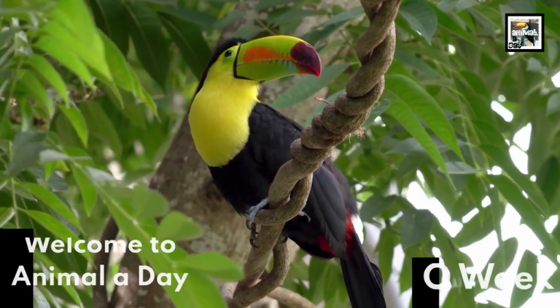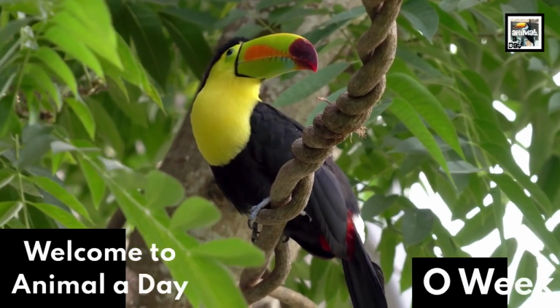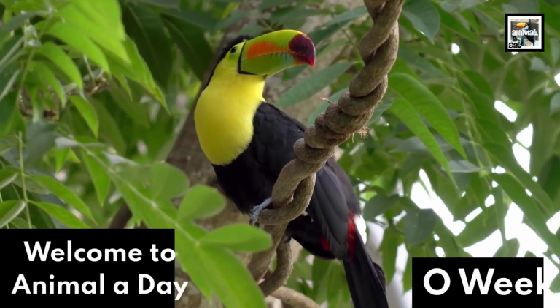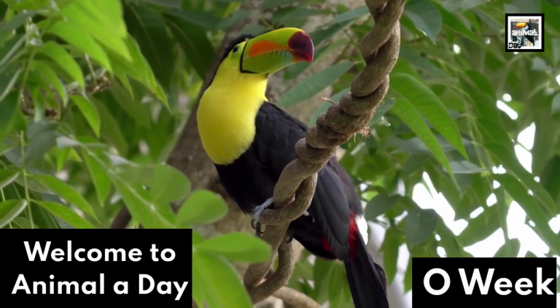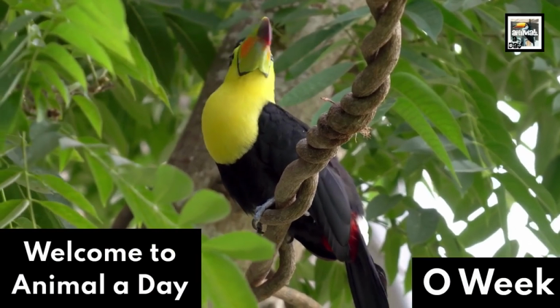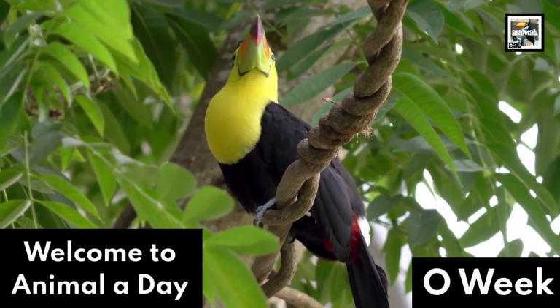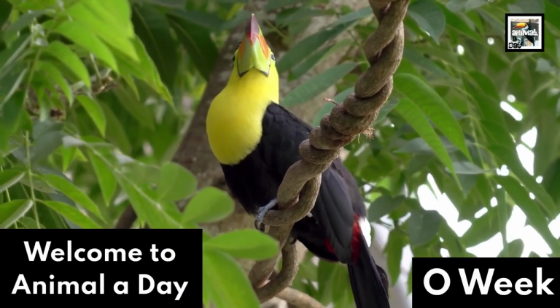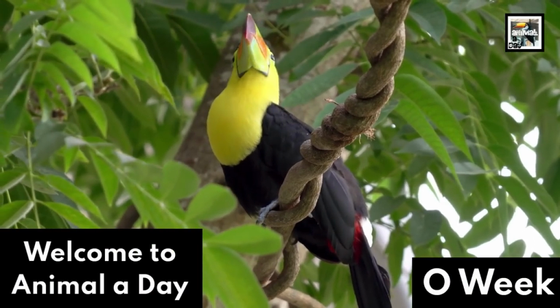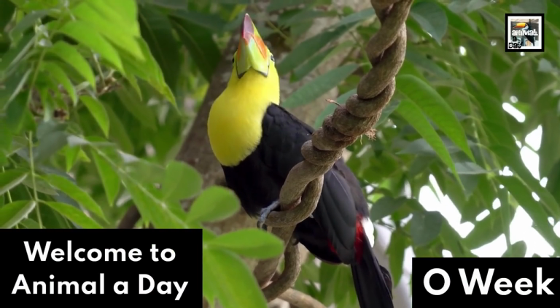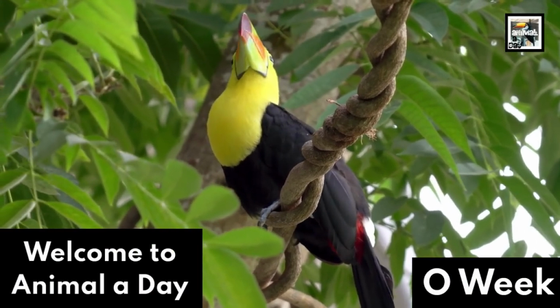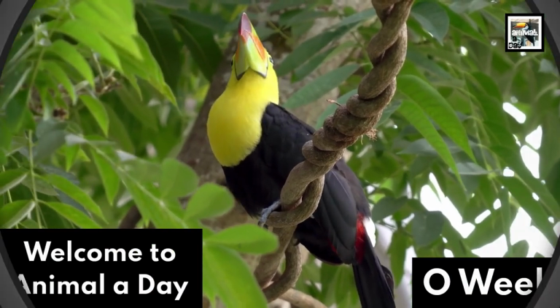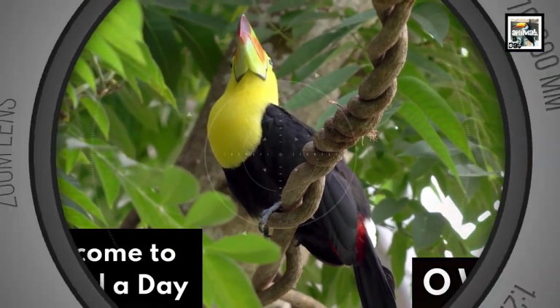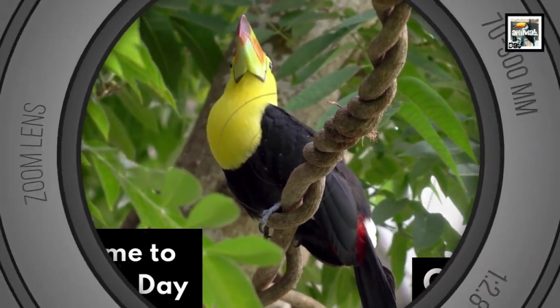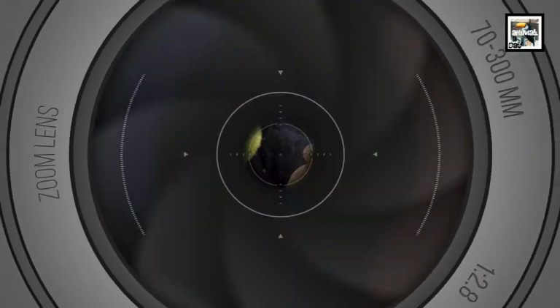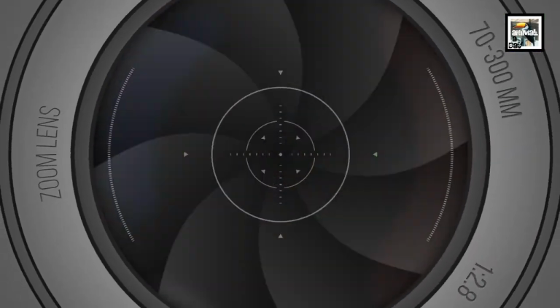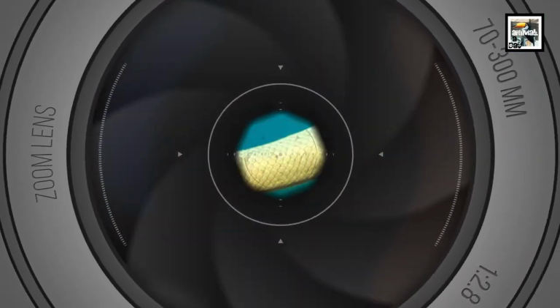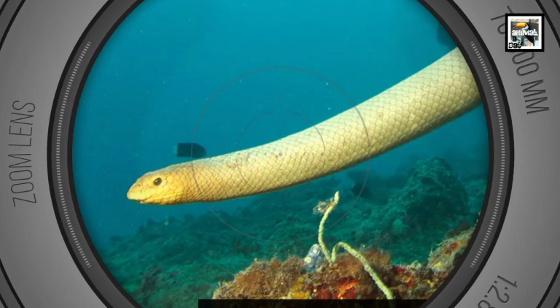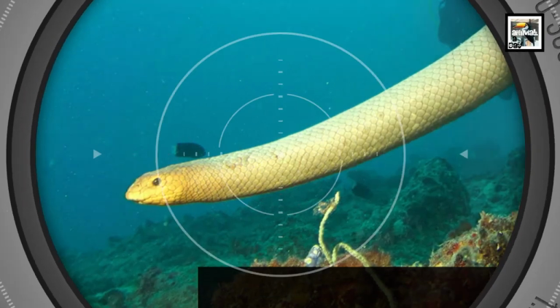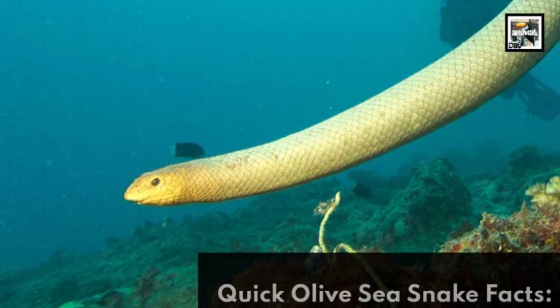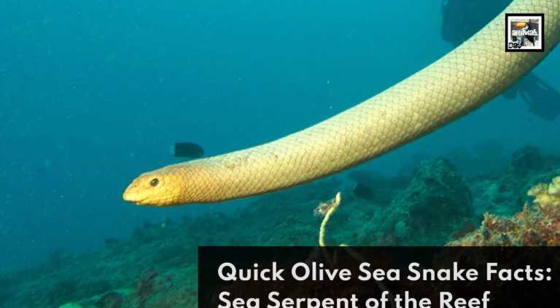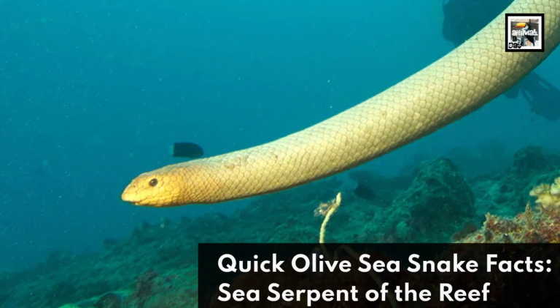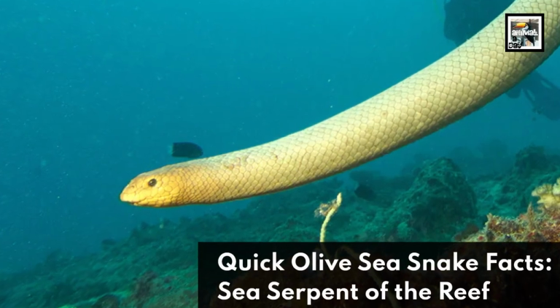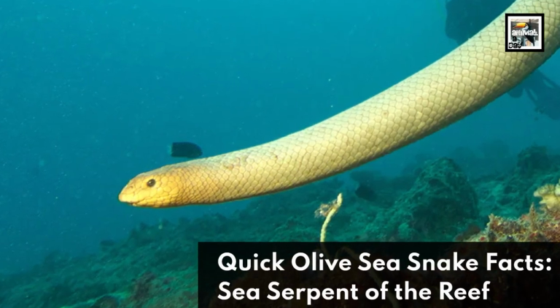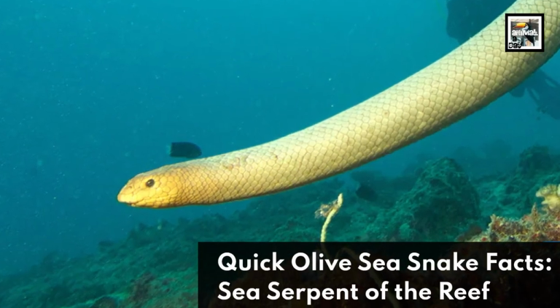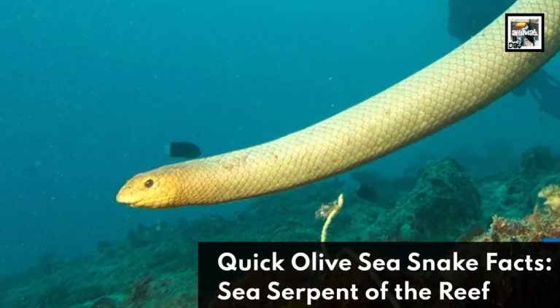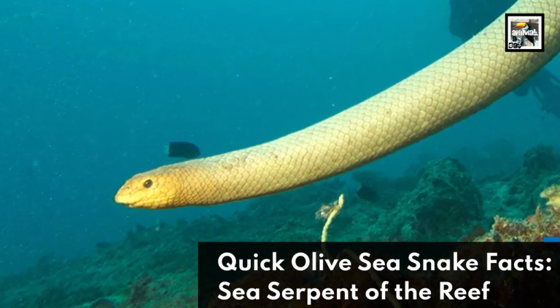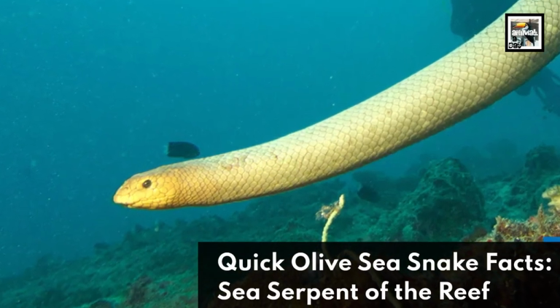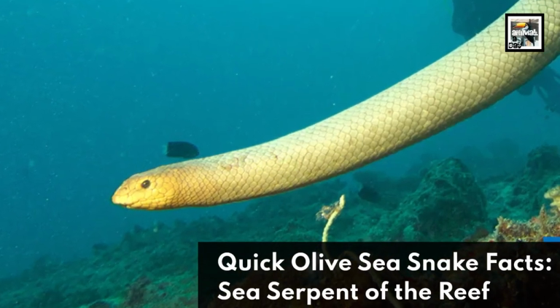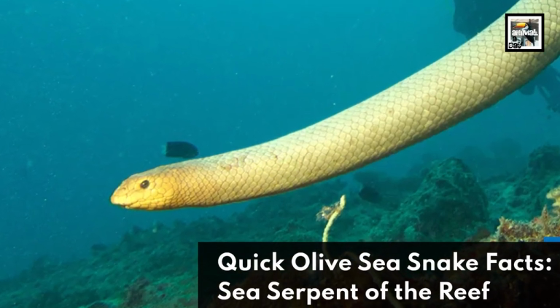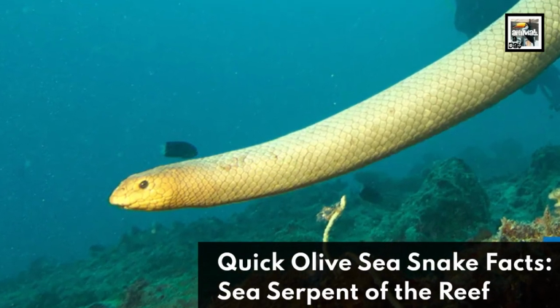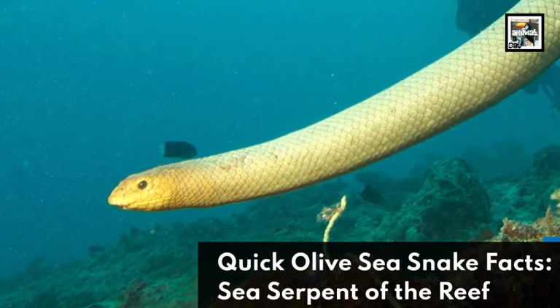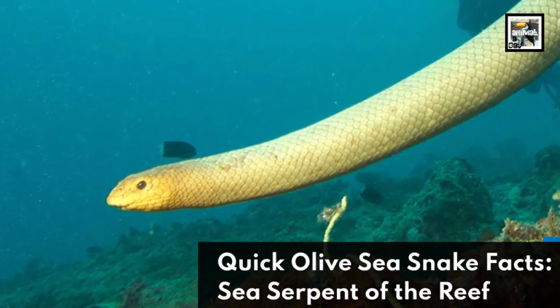Welcome to Animaladay a week! 10 Olive Sea Snake Facts! The Sea Serpent of the Reef.